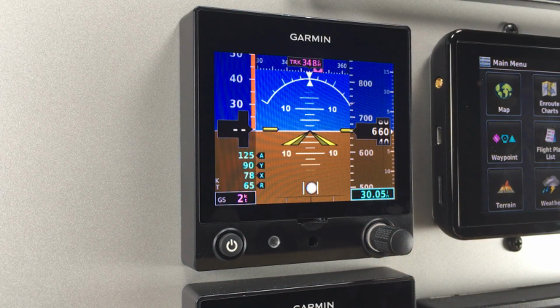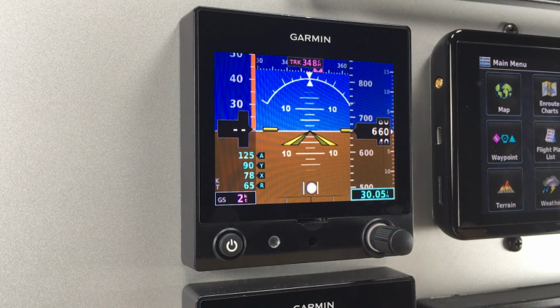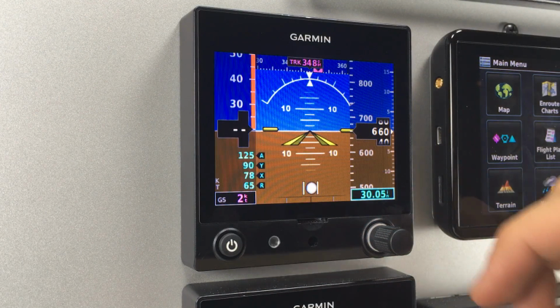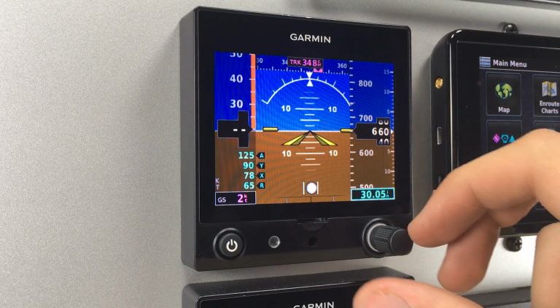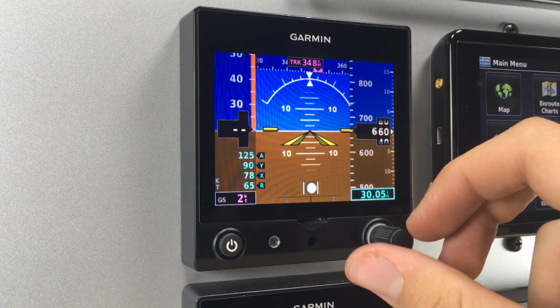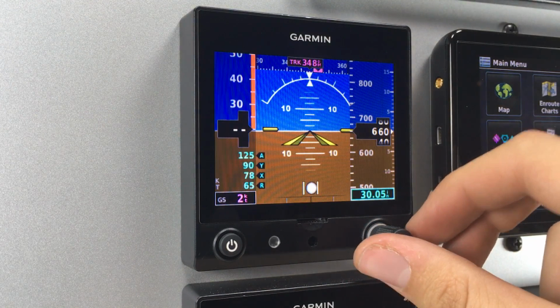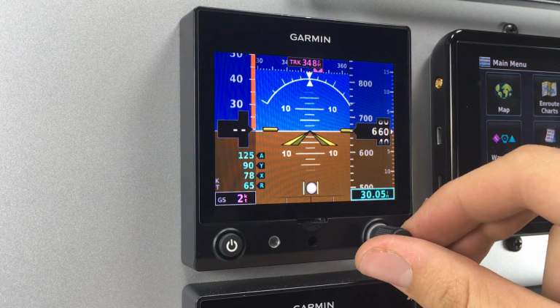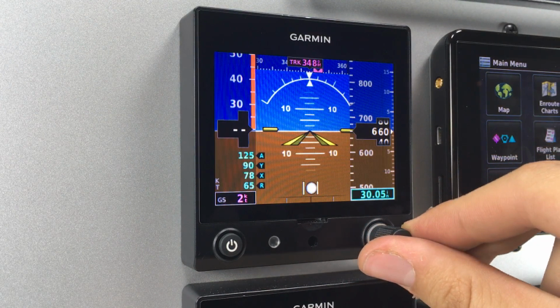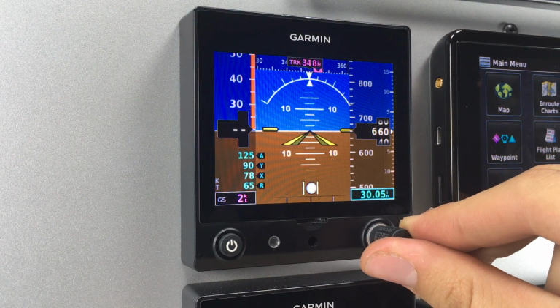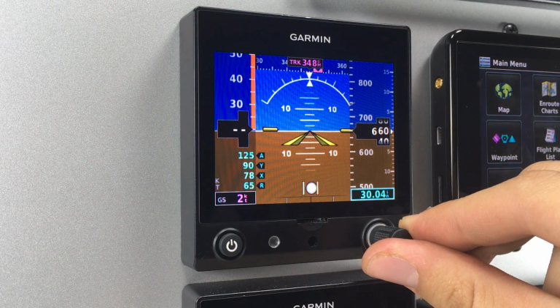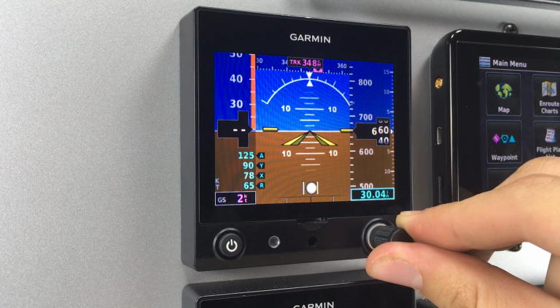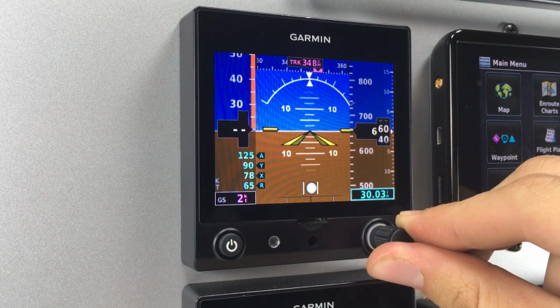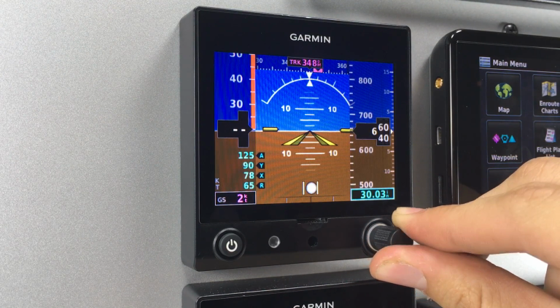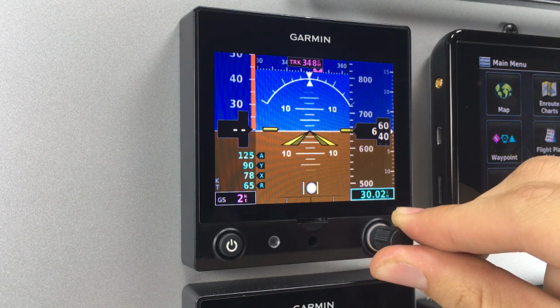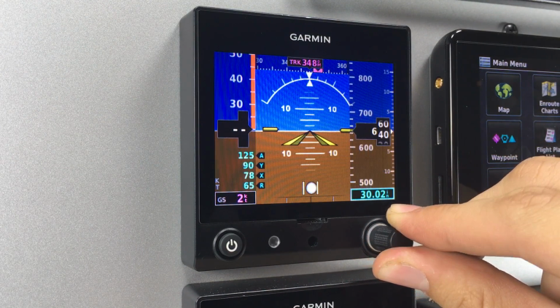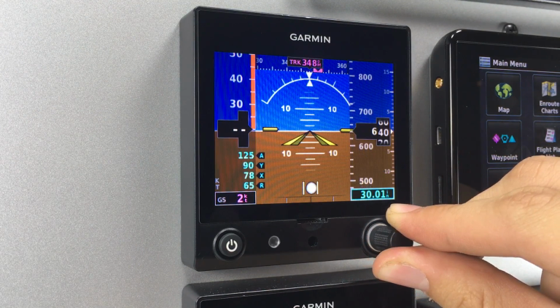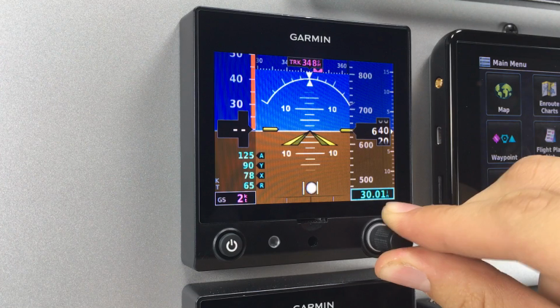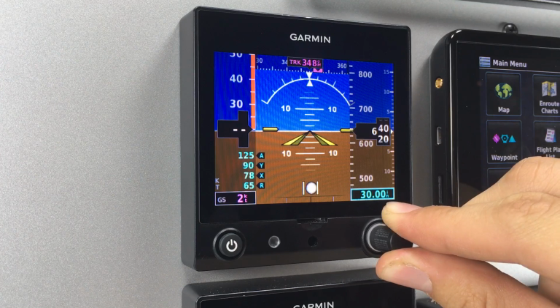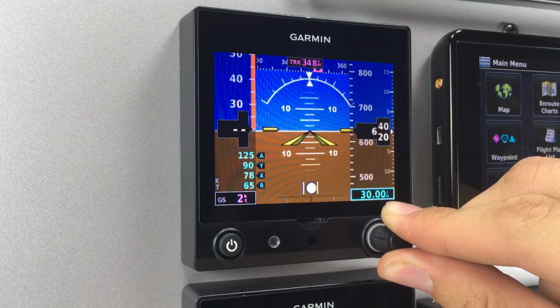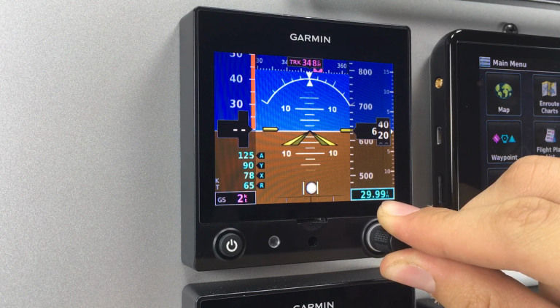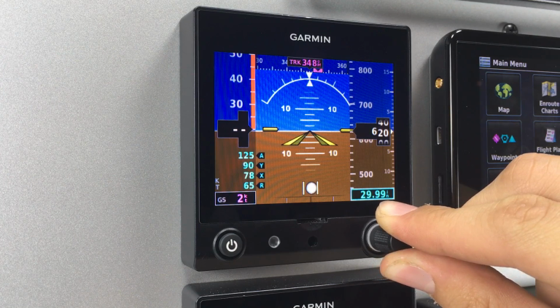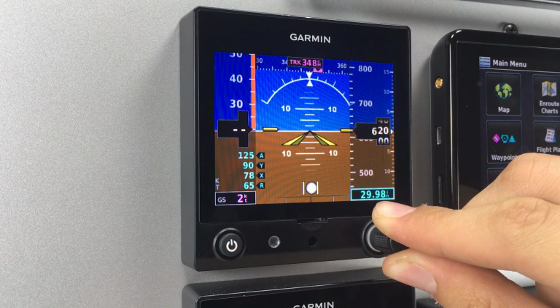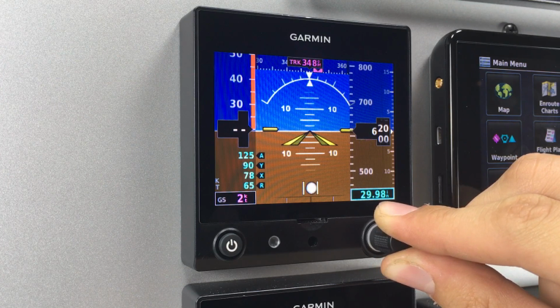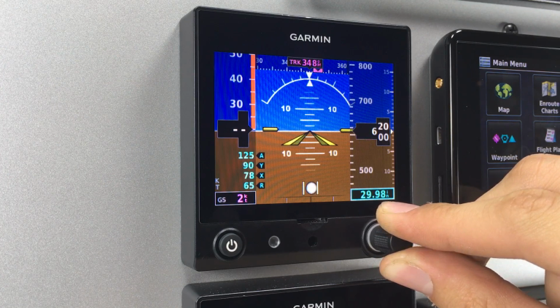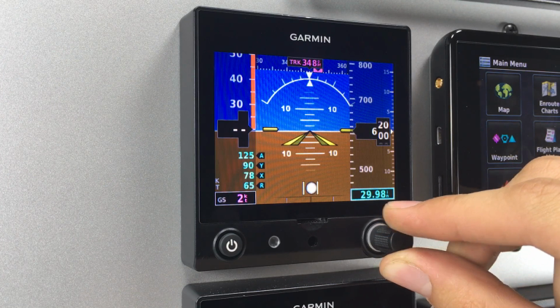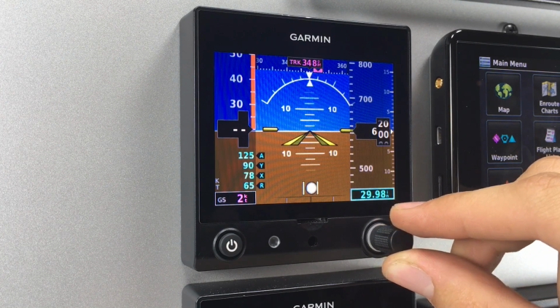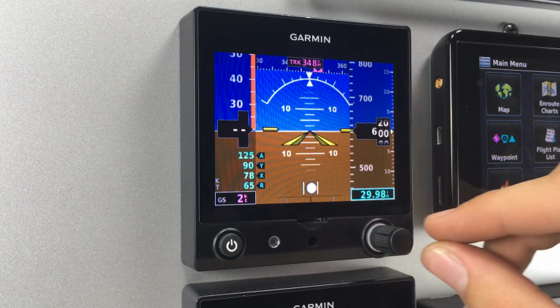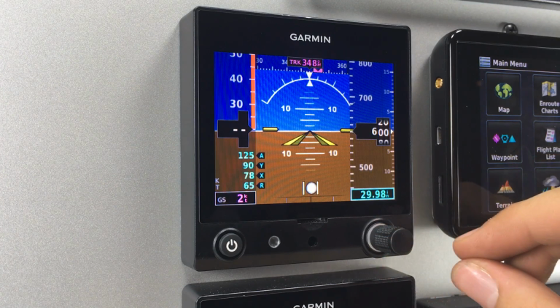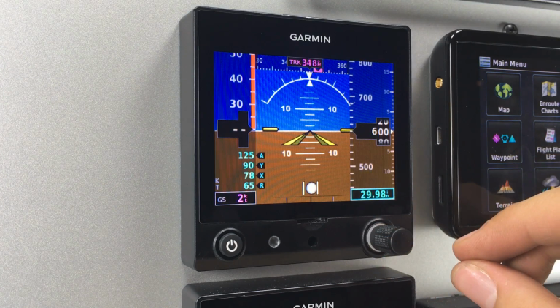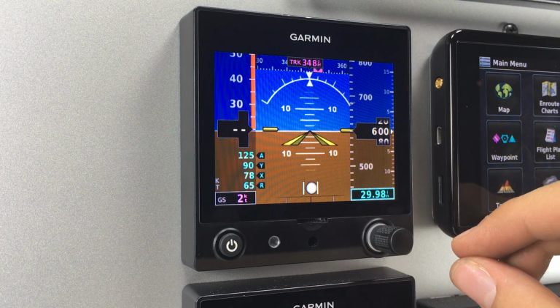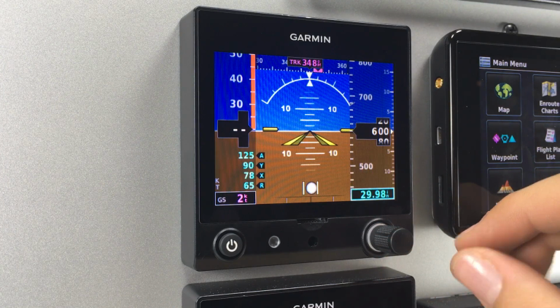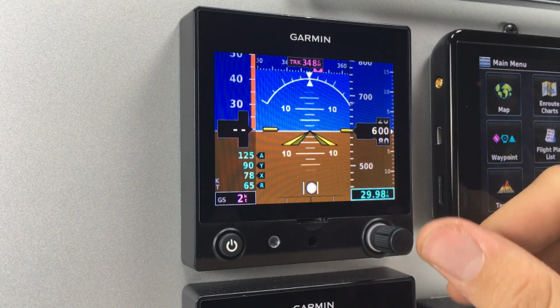On the bottom right is the control knob. Turning this while on the primary flight display, you can adjust your barometric pressure.